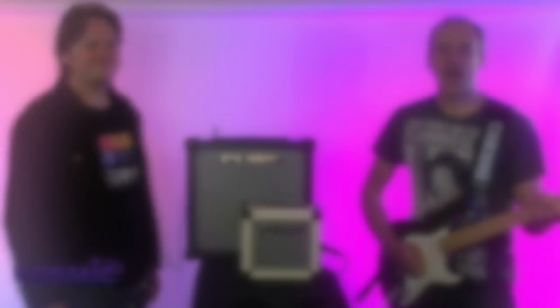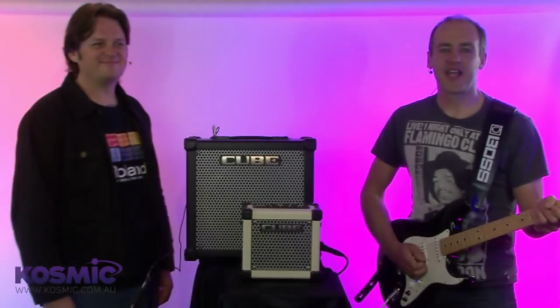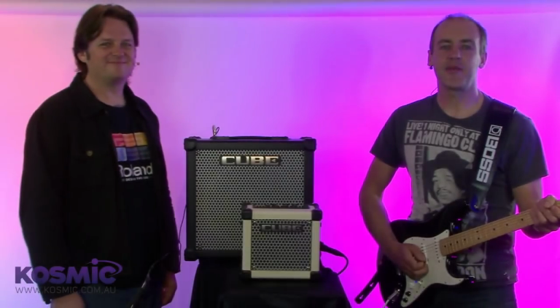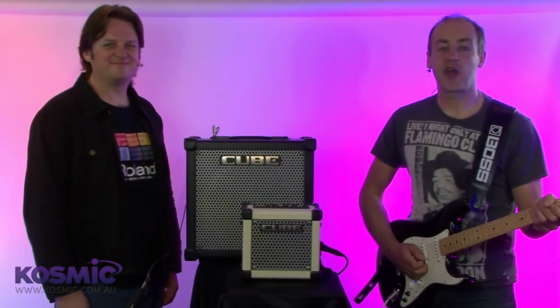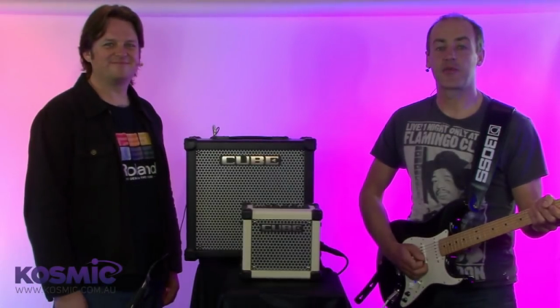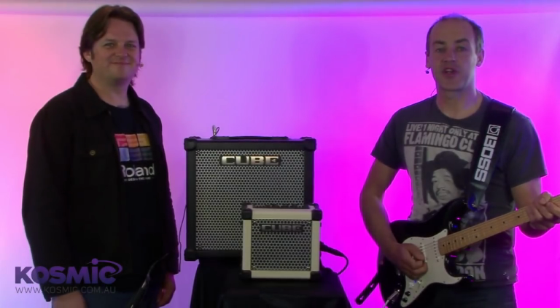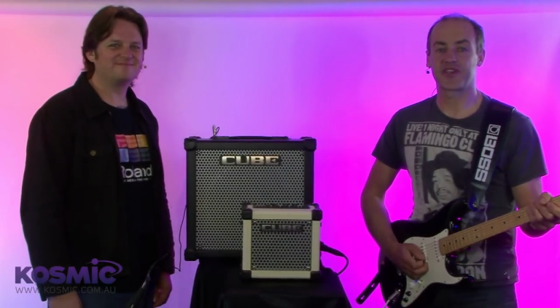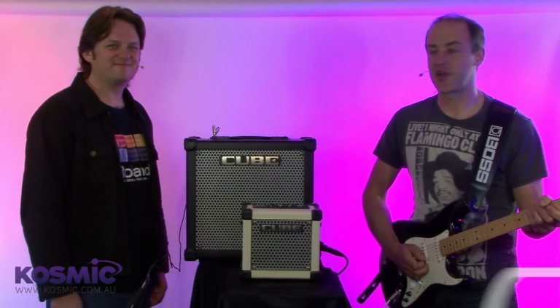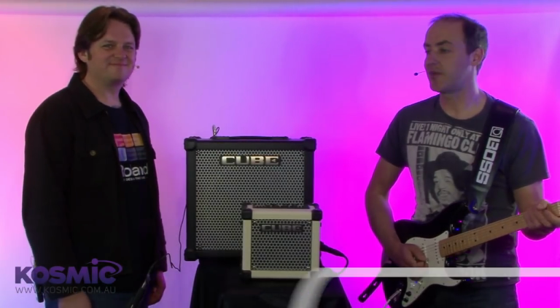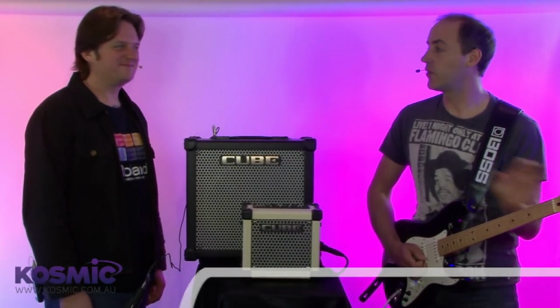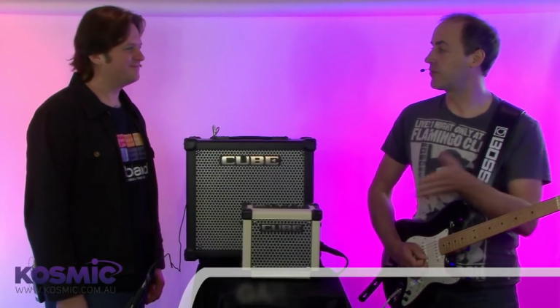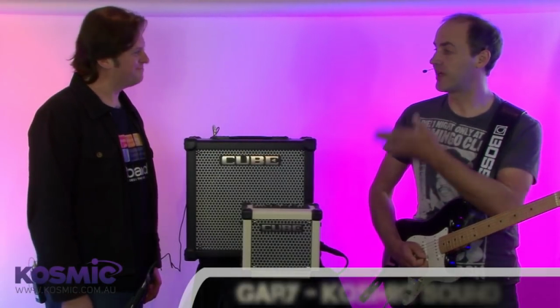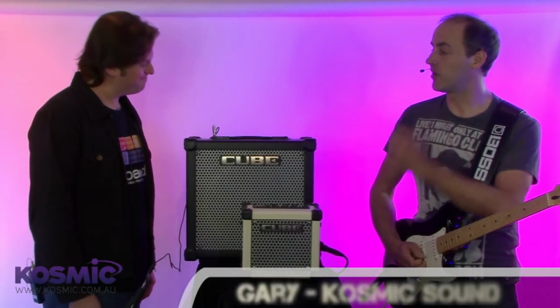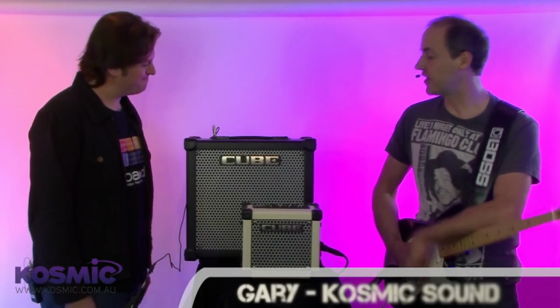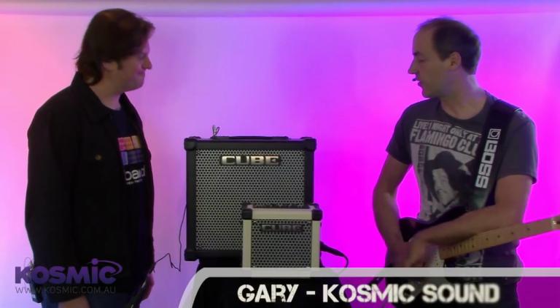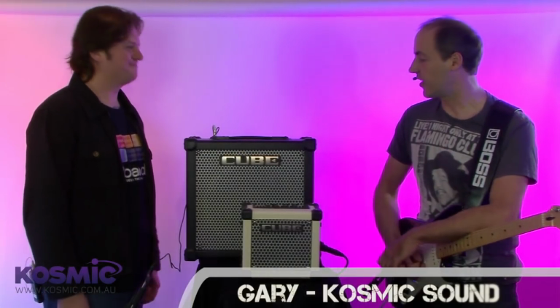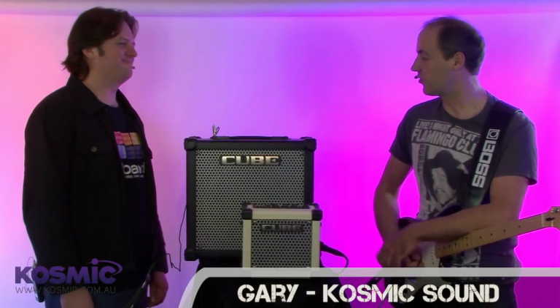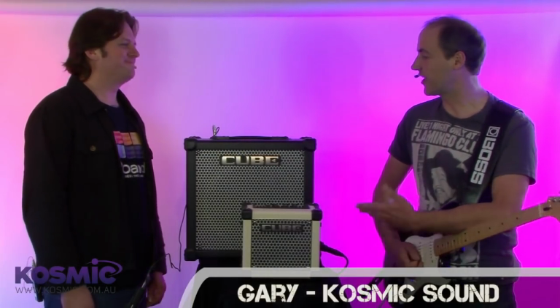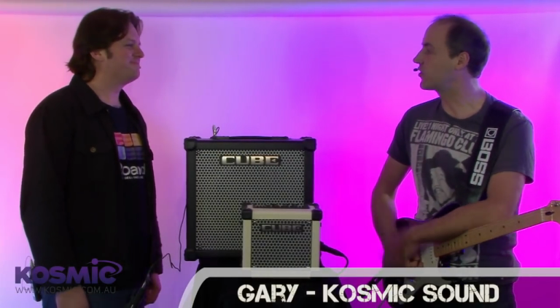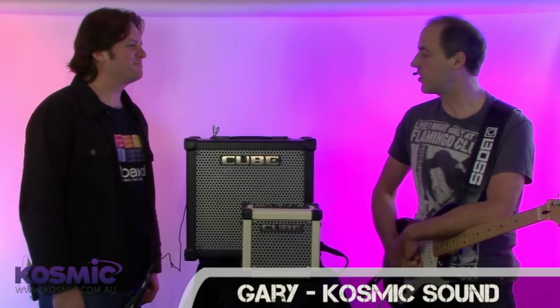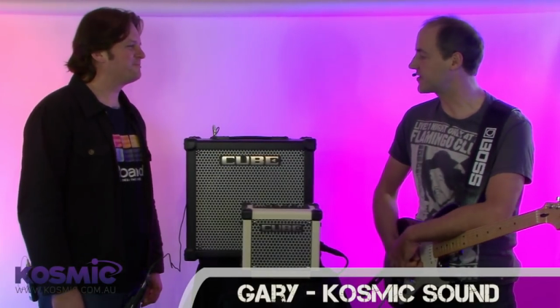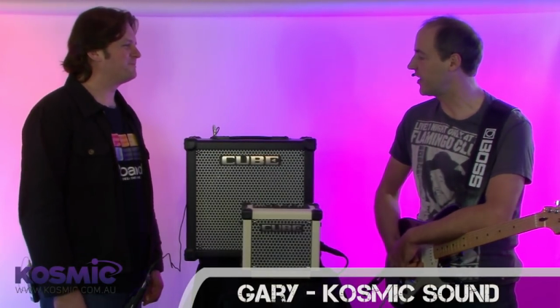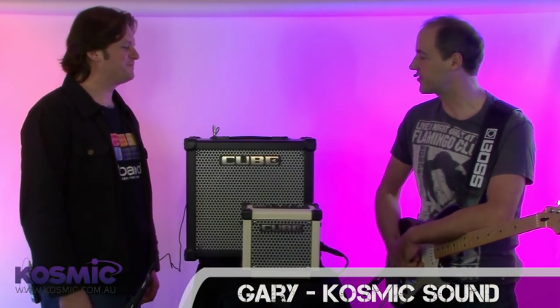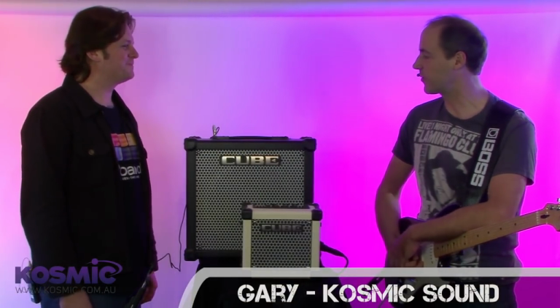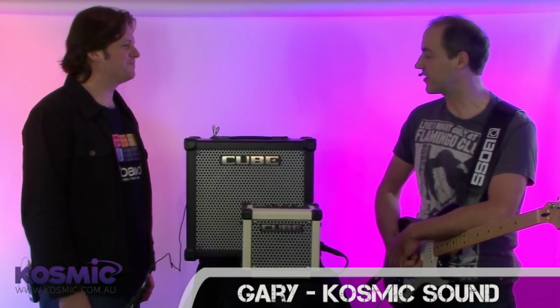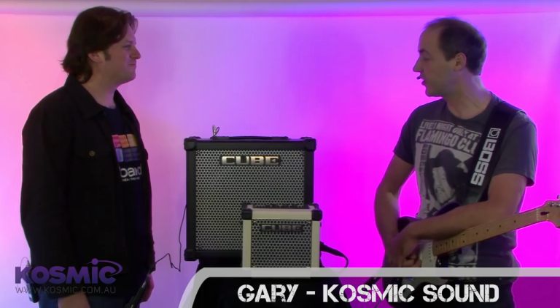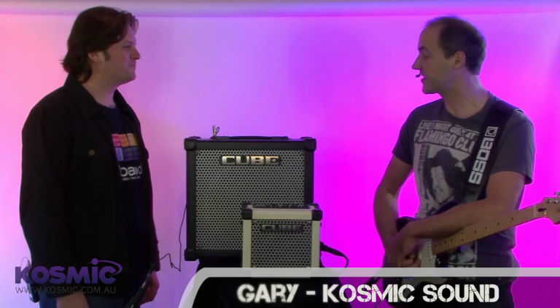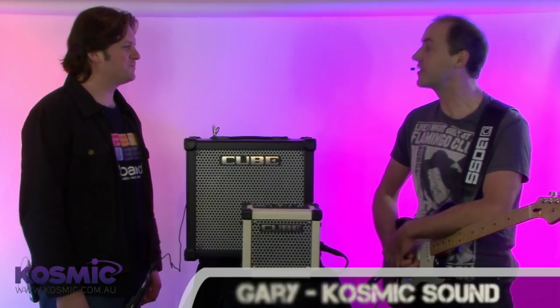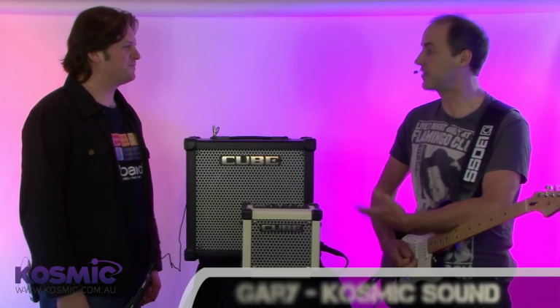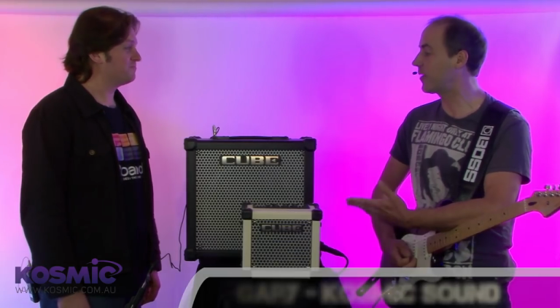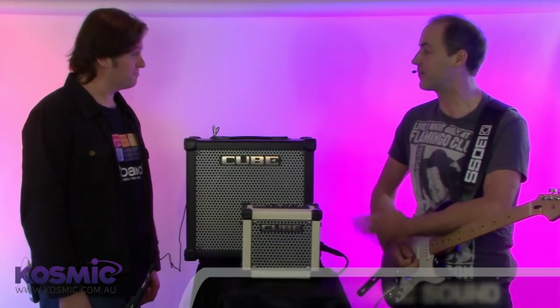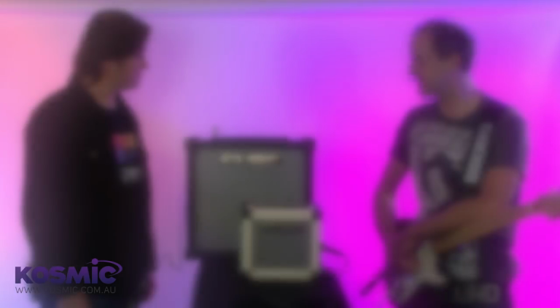Hi, I'm Gary from Cosmic Sound. I'm here with Brig and Russell at Roland Headquarters. We're here to talk about the new series of Cube Amps.